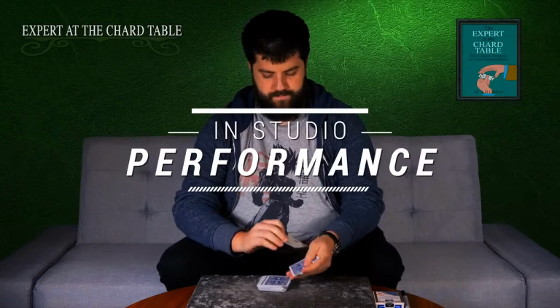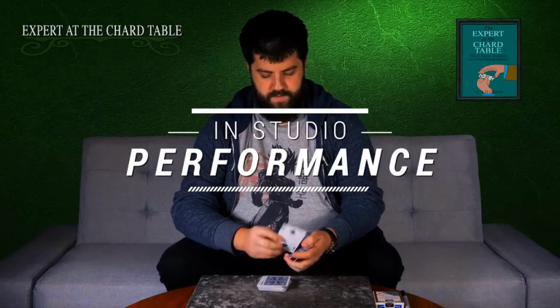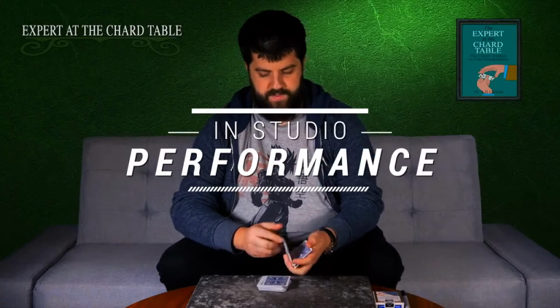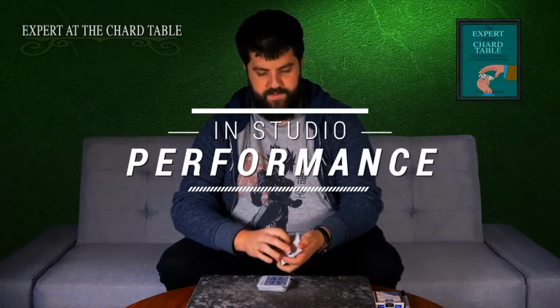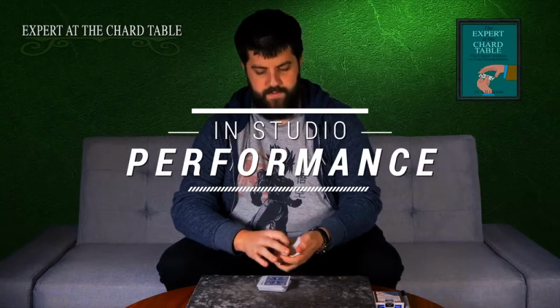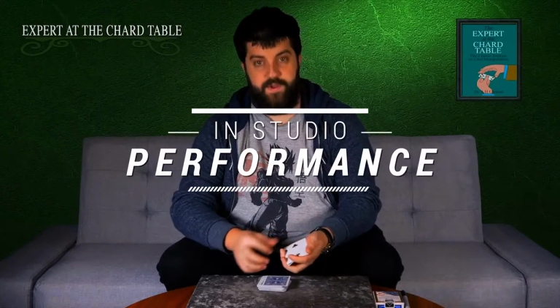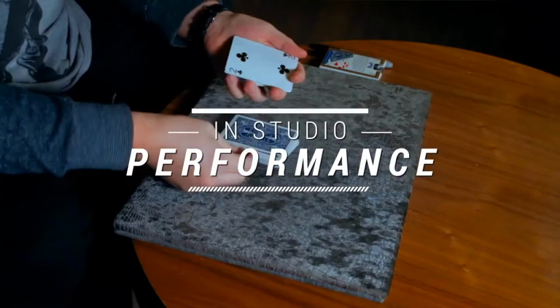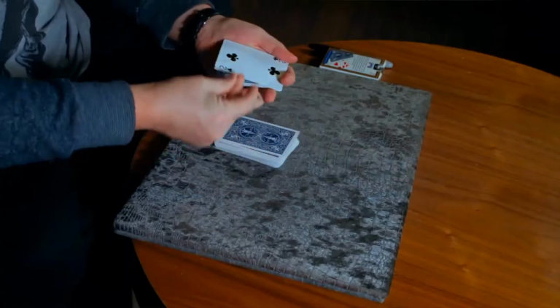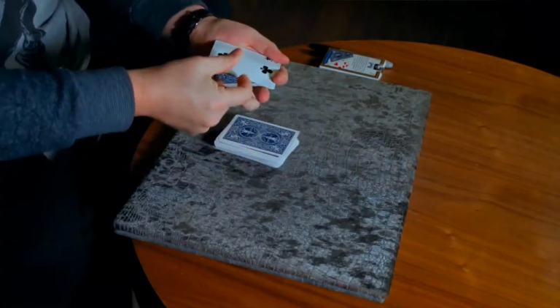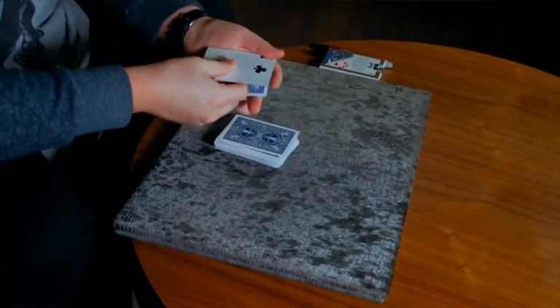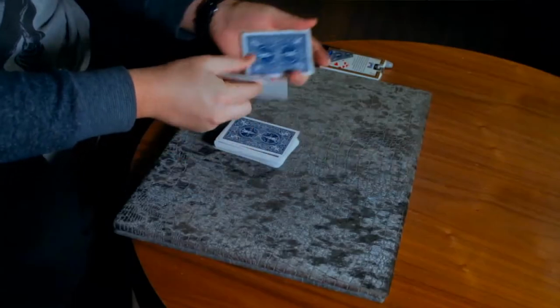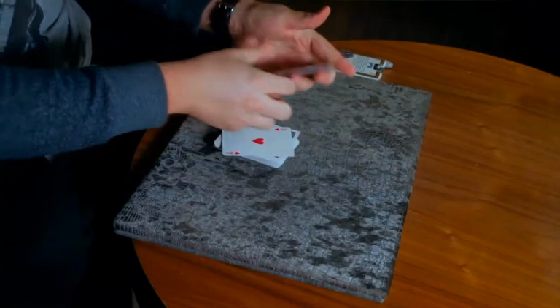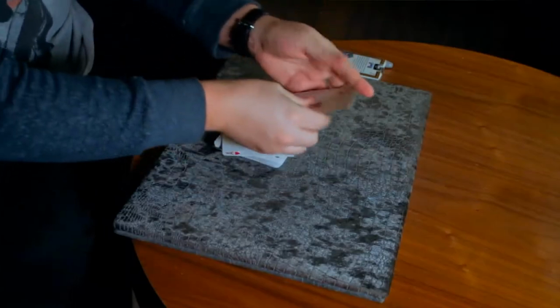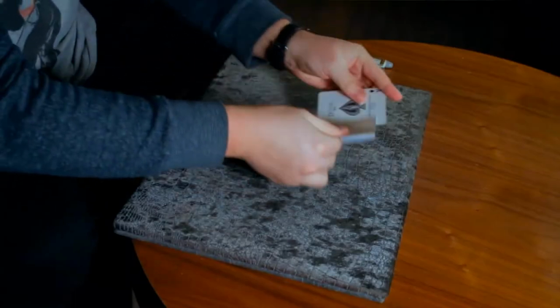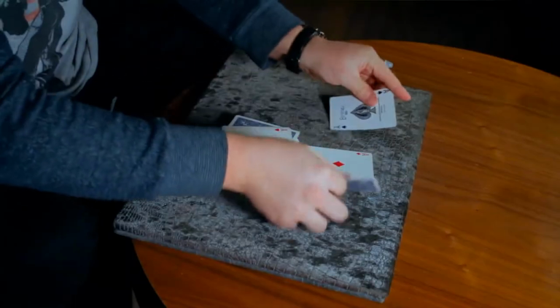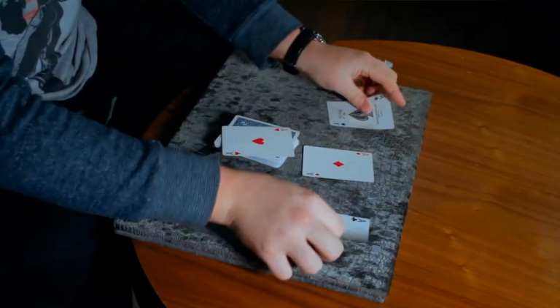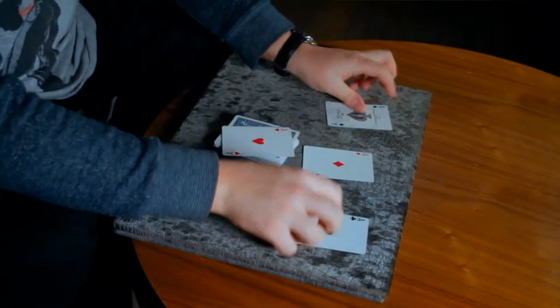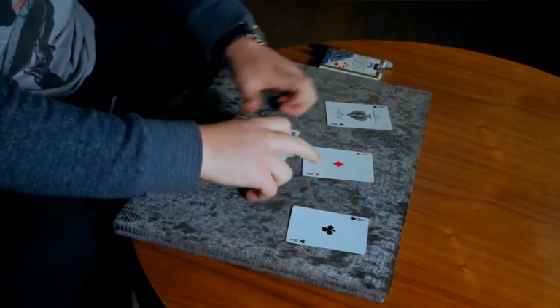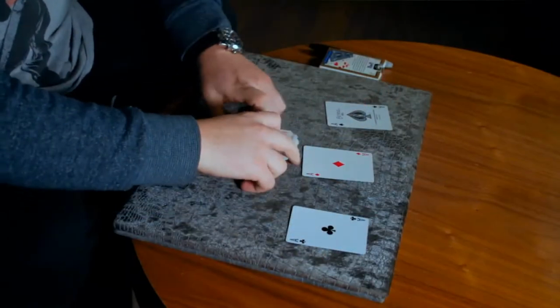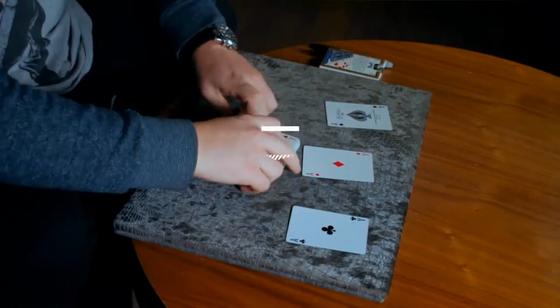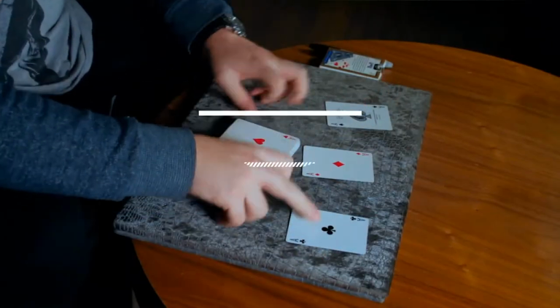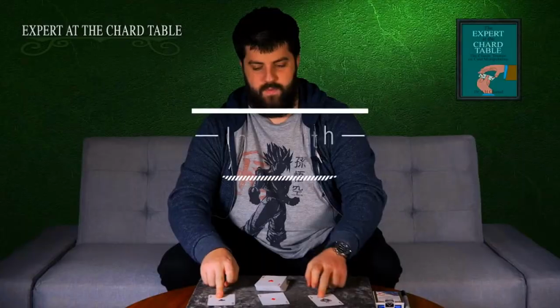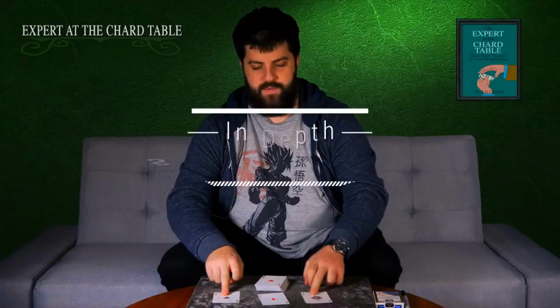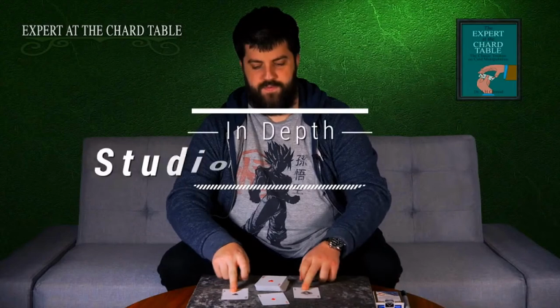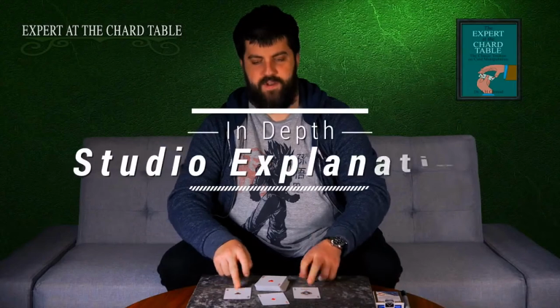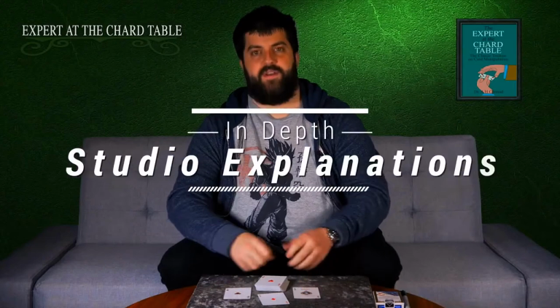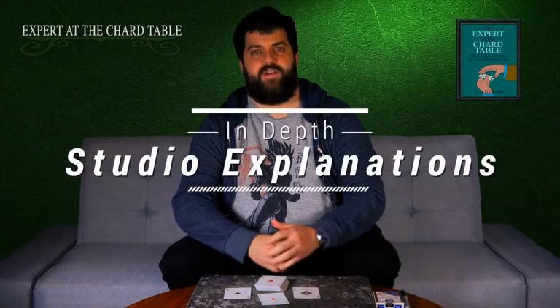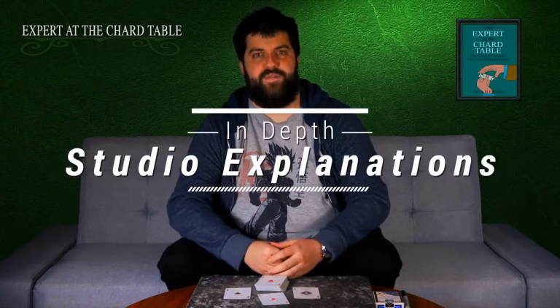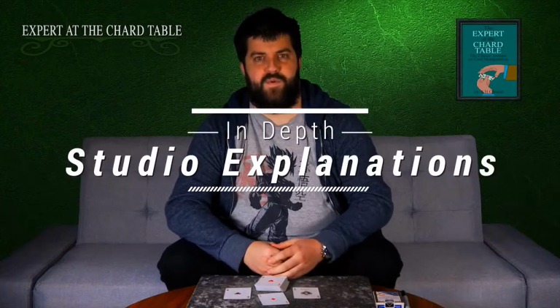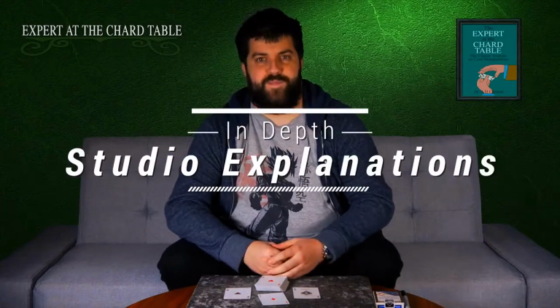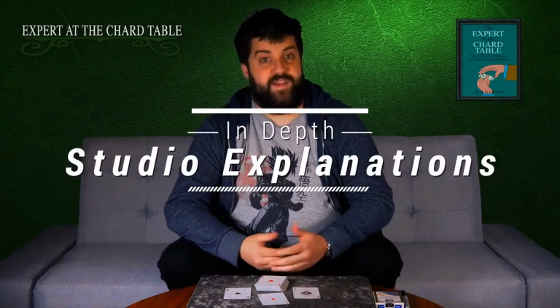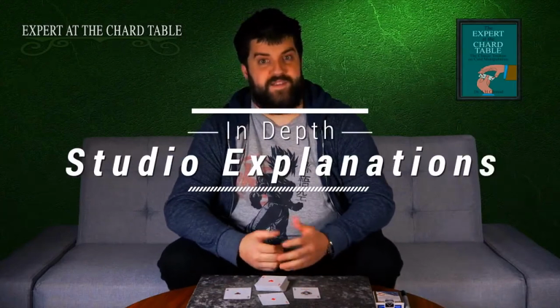You can see the twos here — just up with fingers — you can actually change these into one, two, three, four aces.